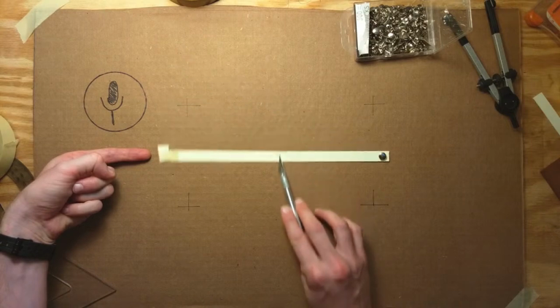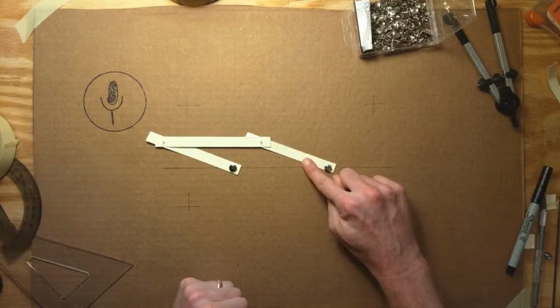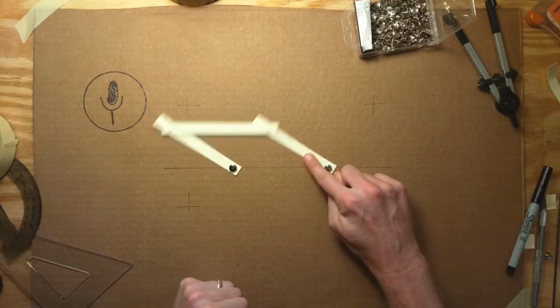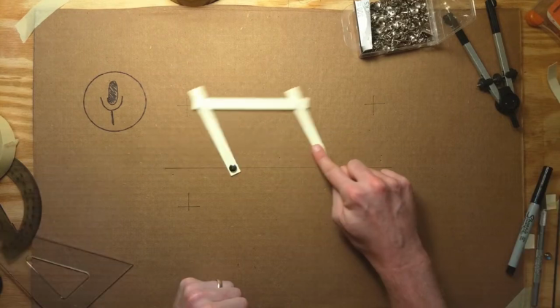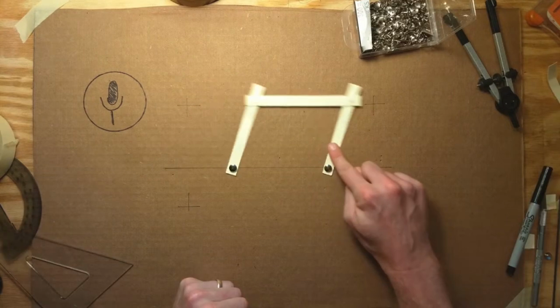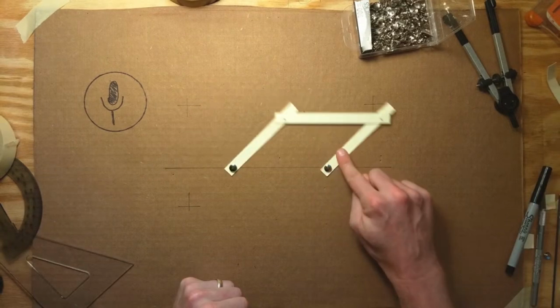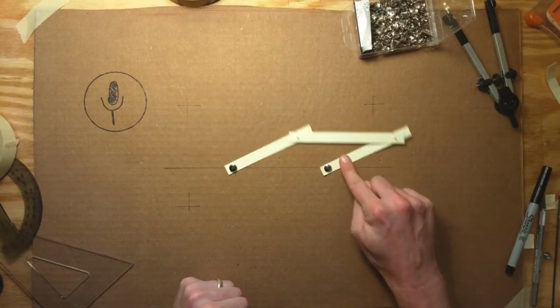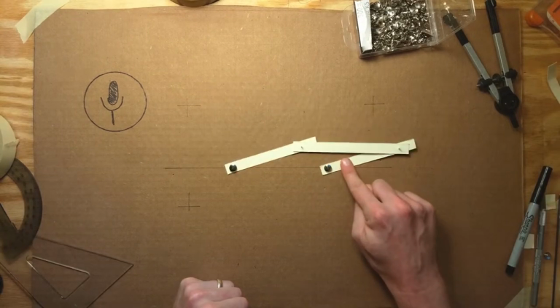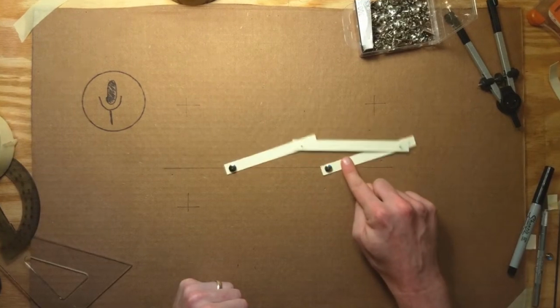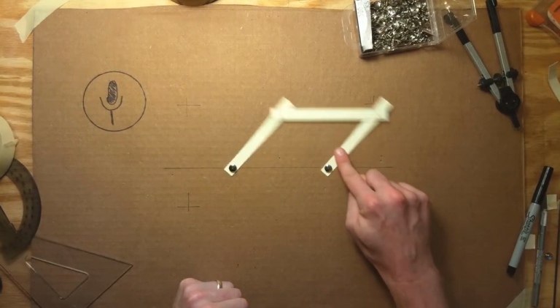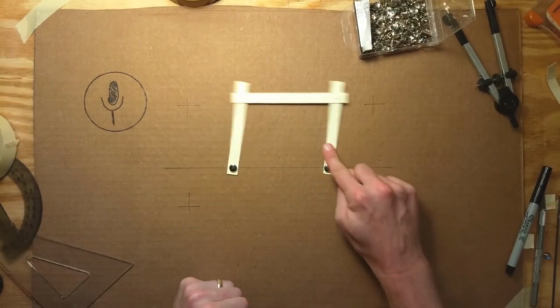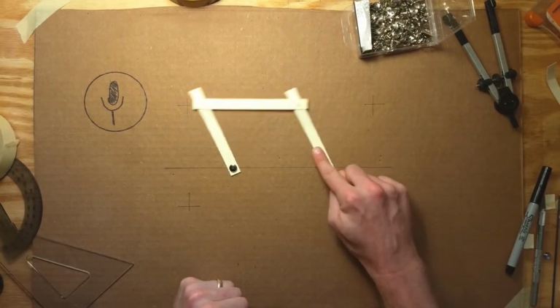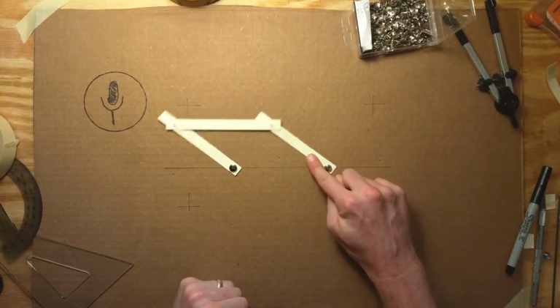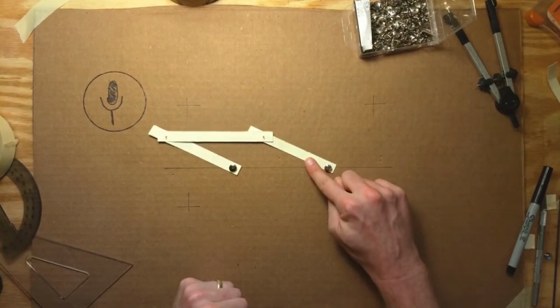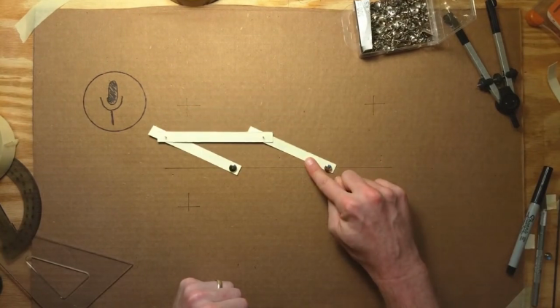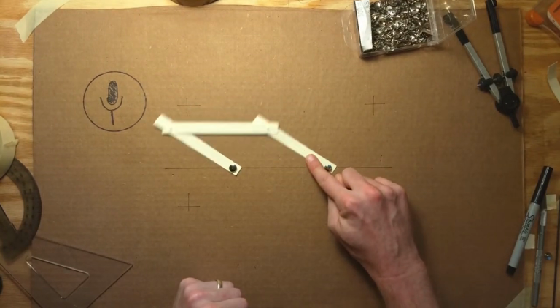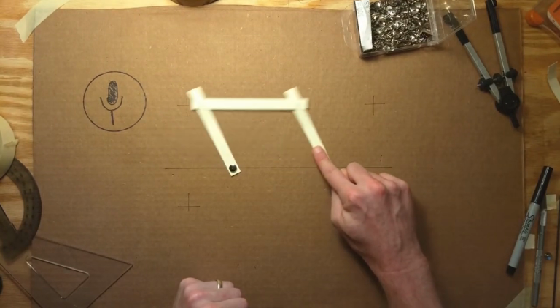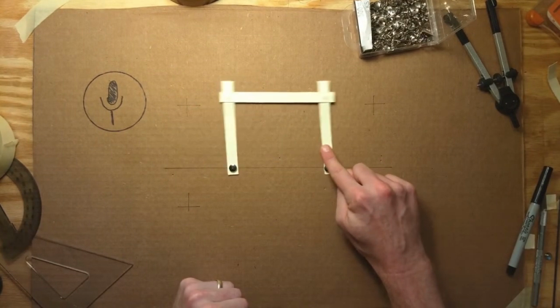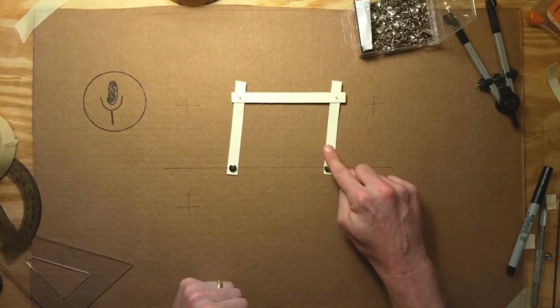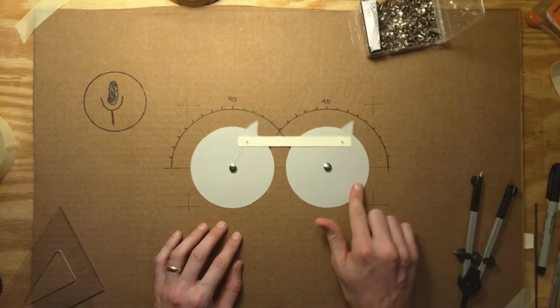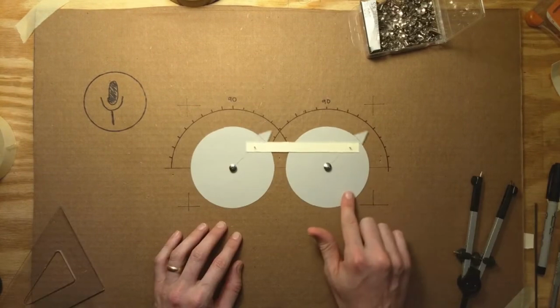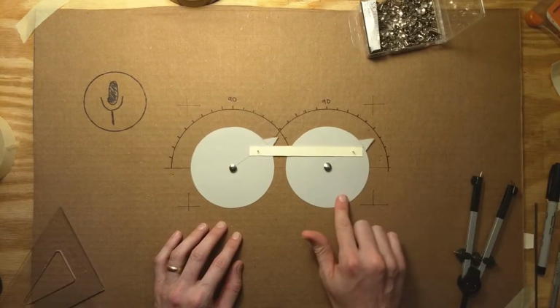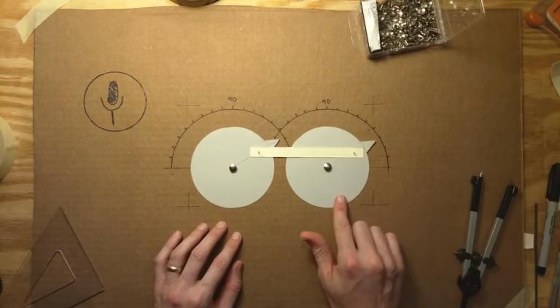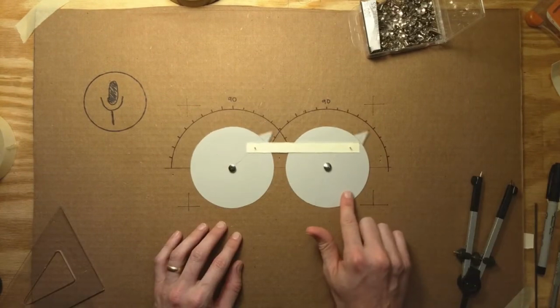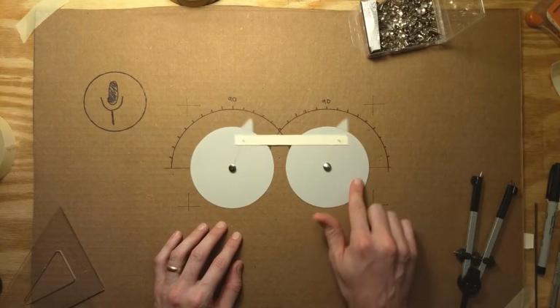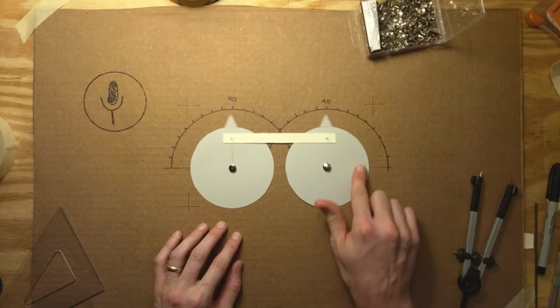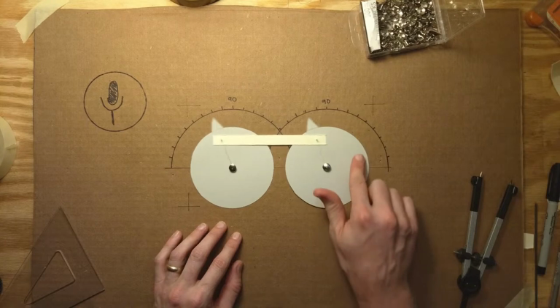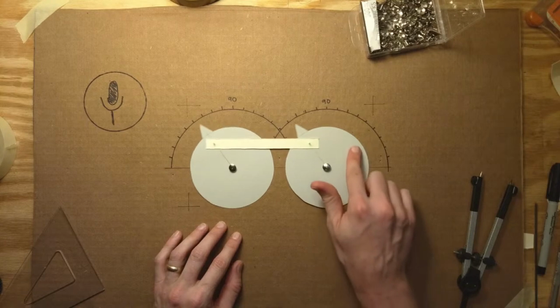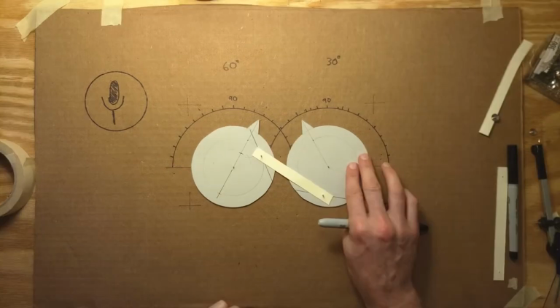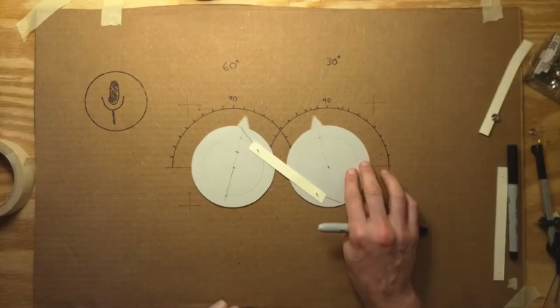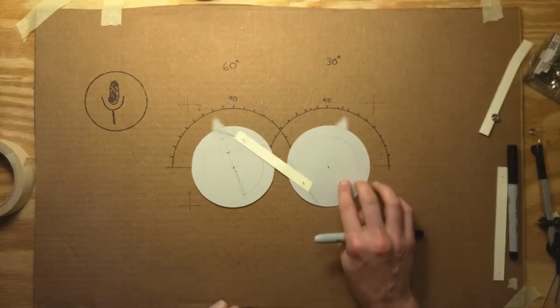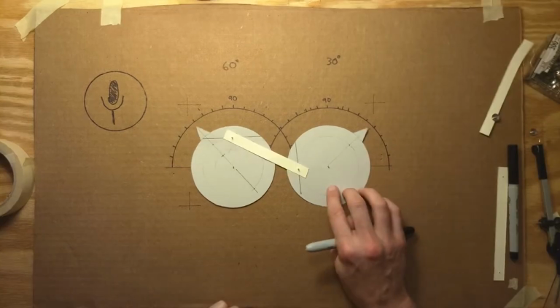If you put two levers together with a thingy in the middle, it moves like this. Or this. Or this.